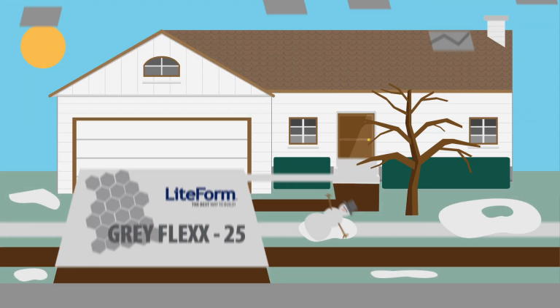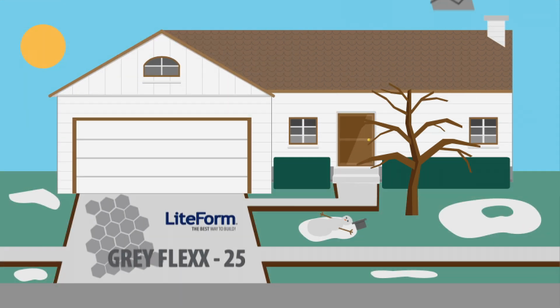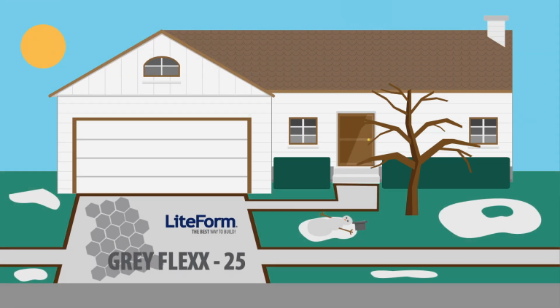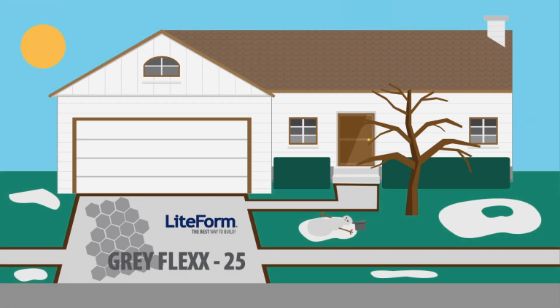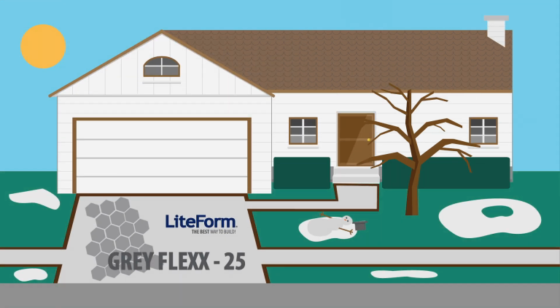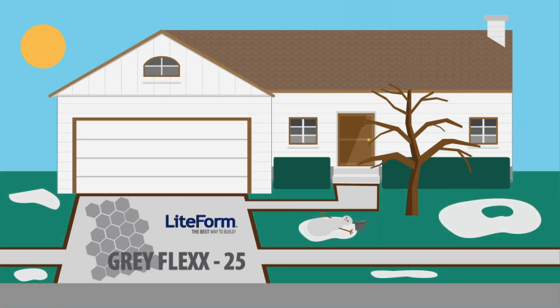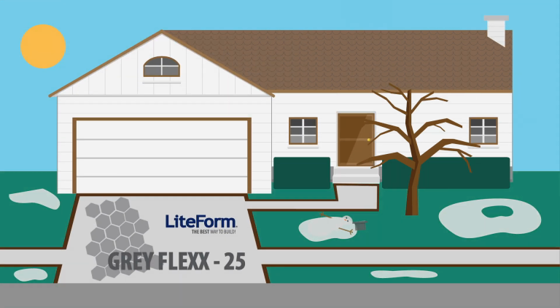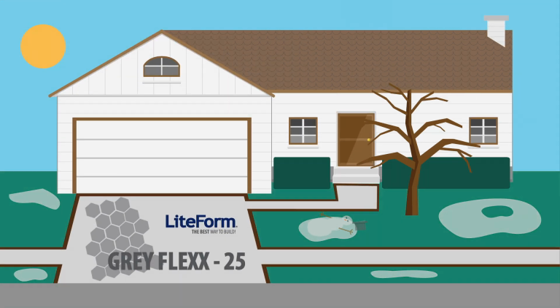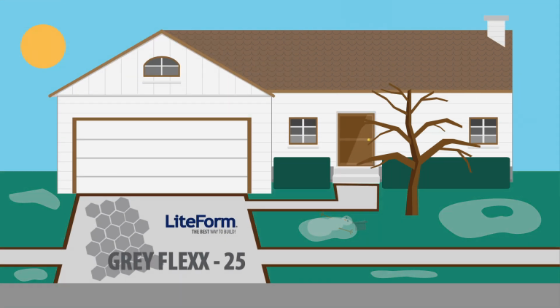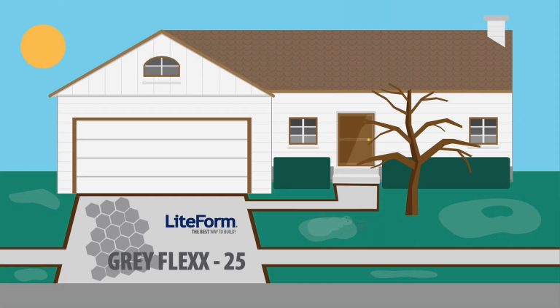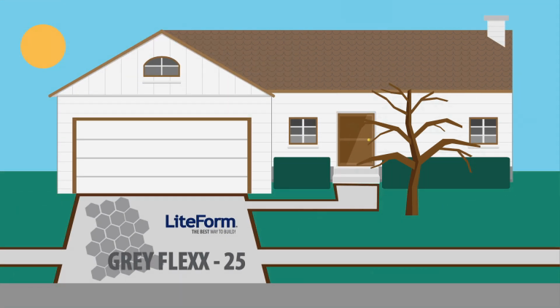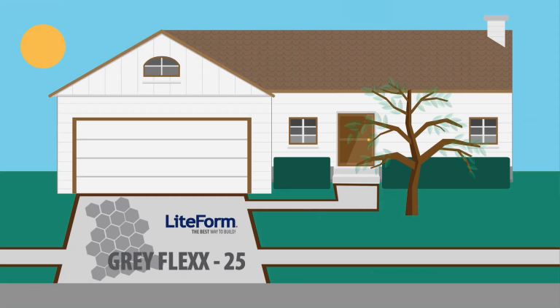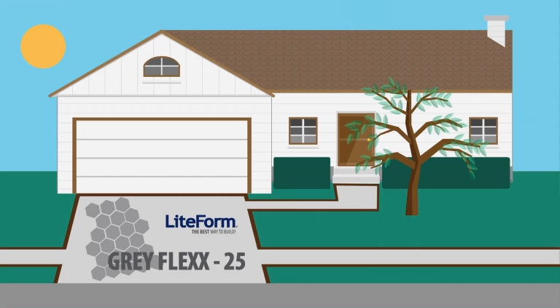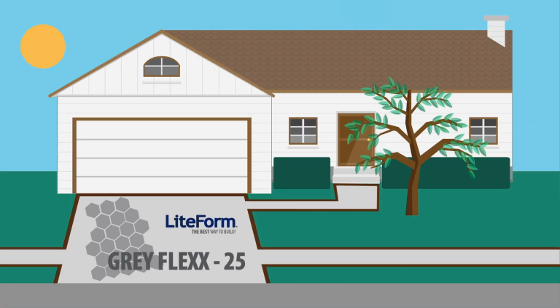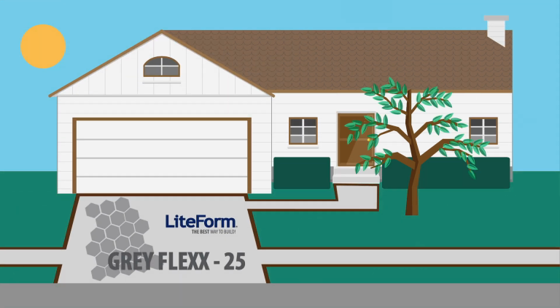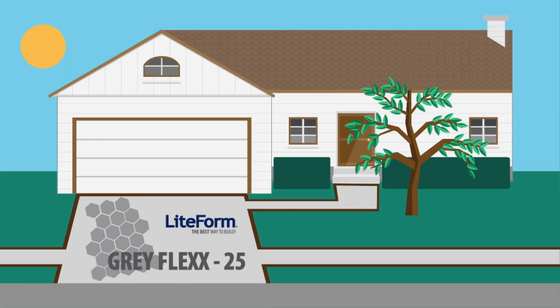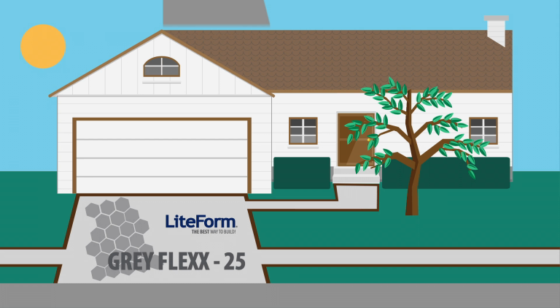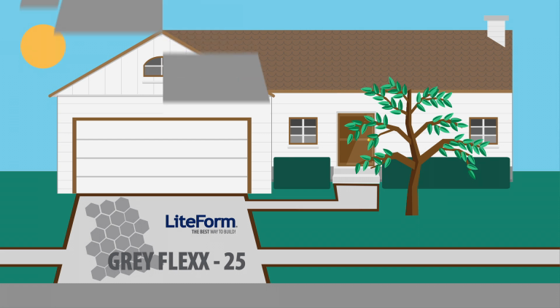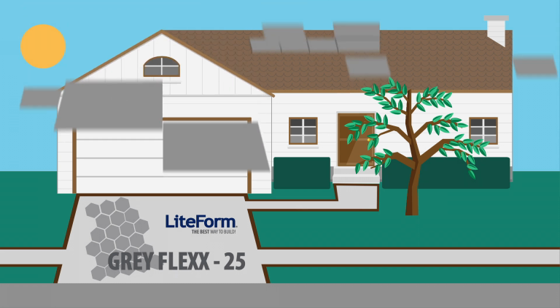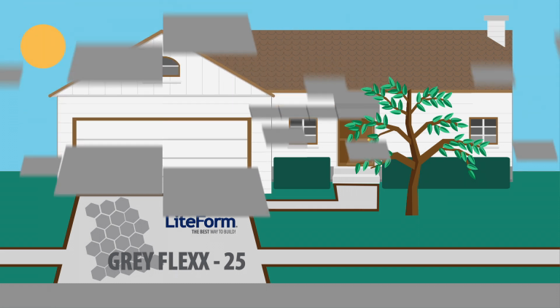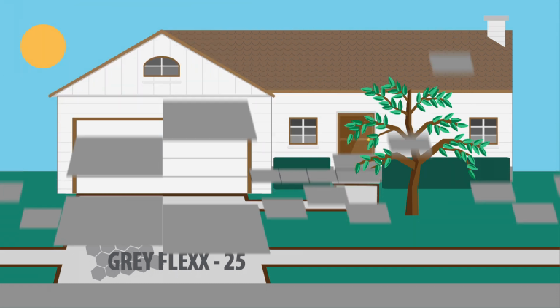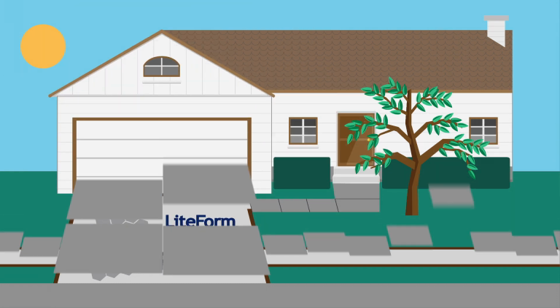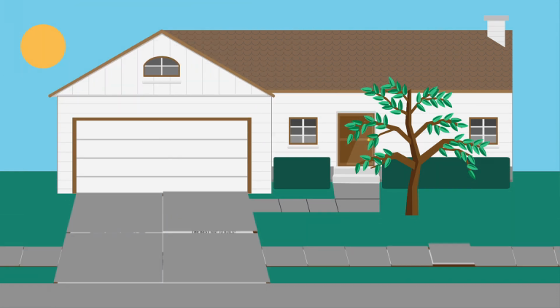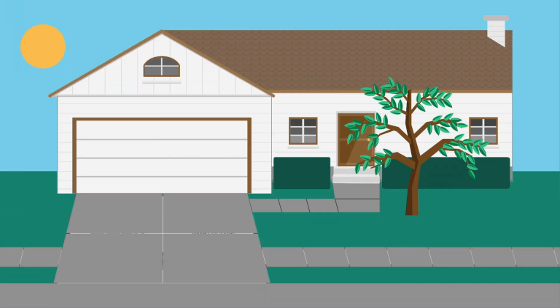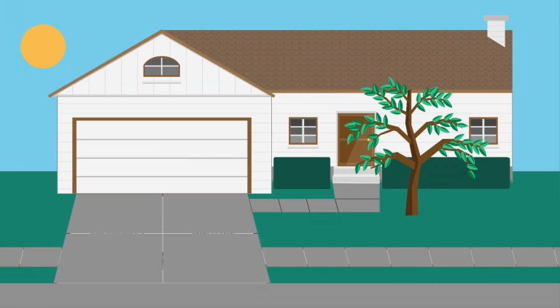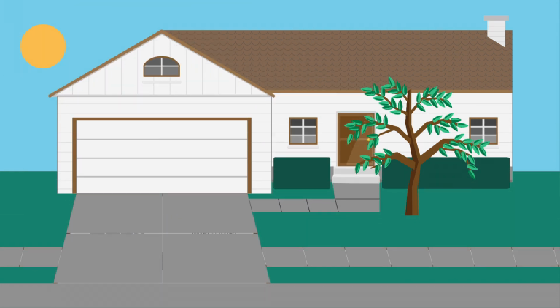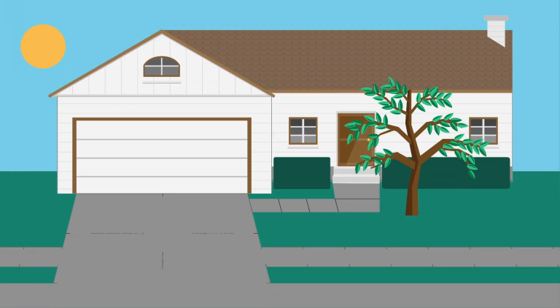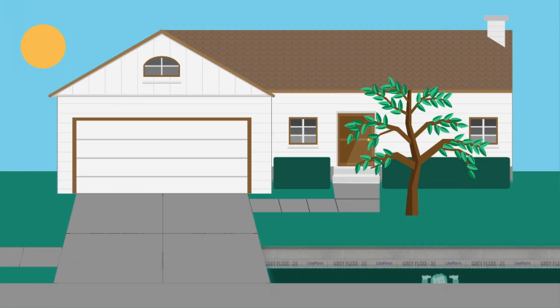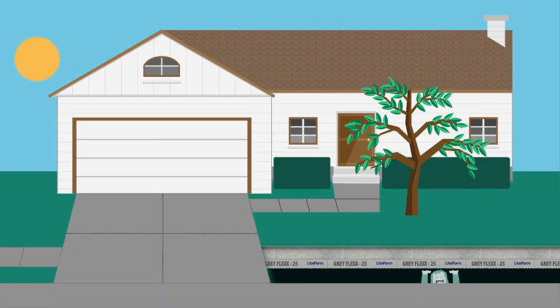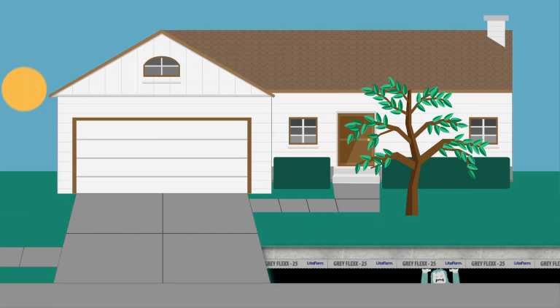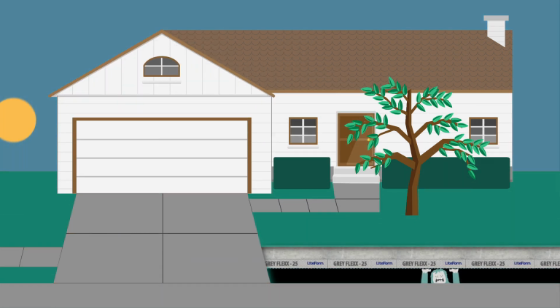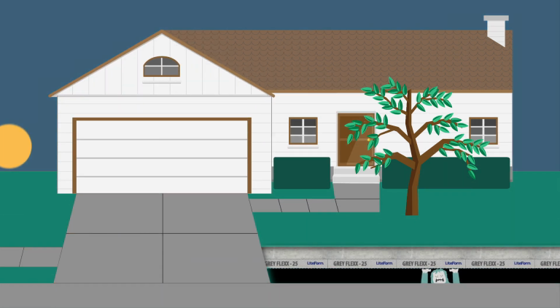Lightform's Greyflex 25 provides a thermal barrier that bonds and strengthens concrete. Protect and sustain the life and look of your concrete.